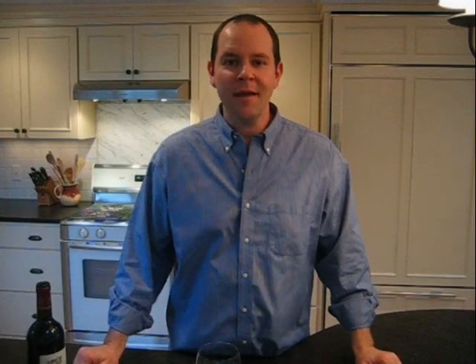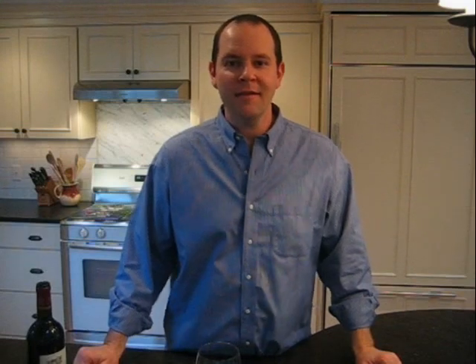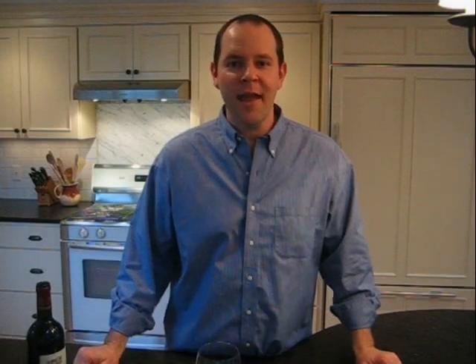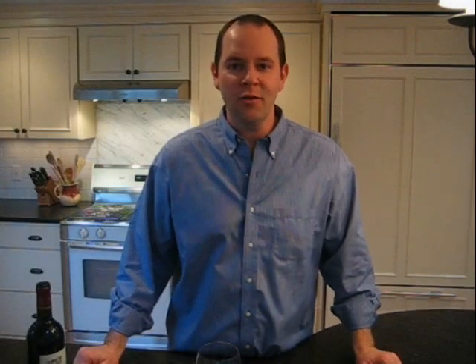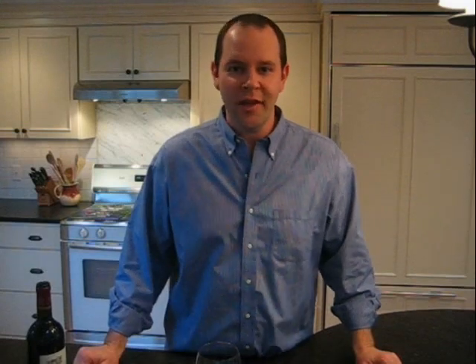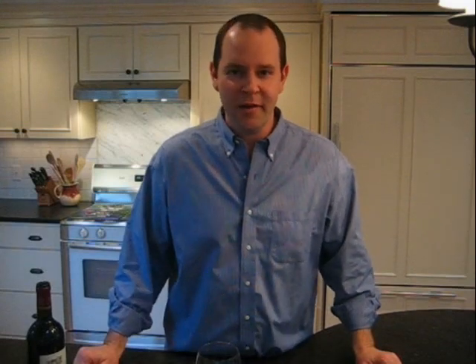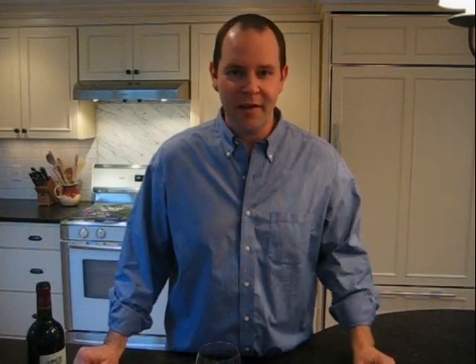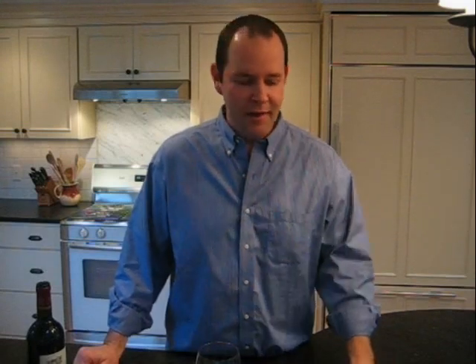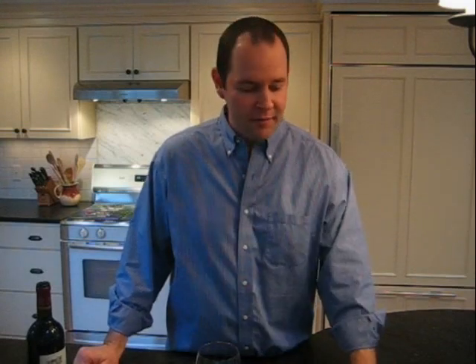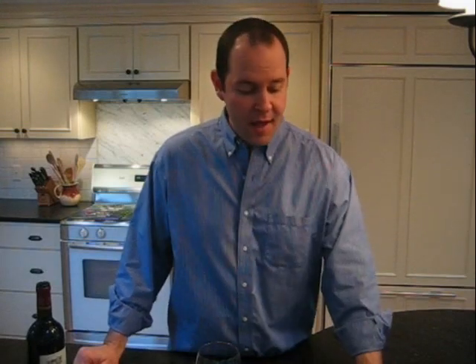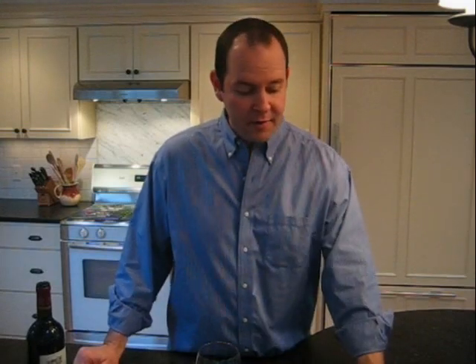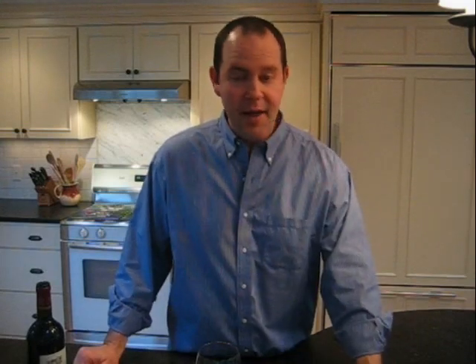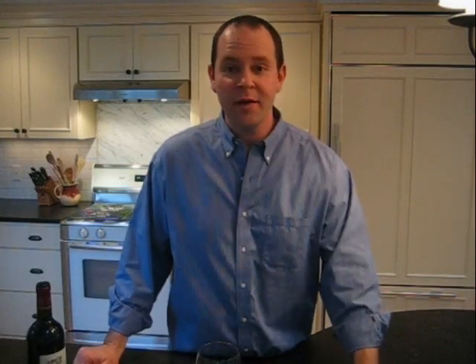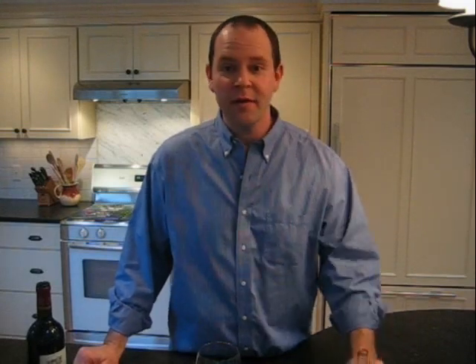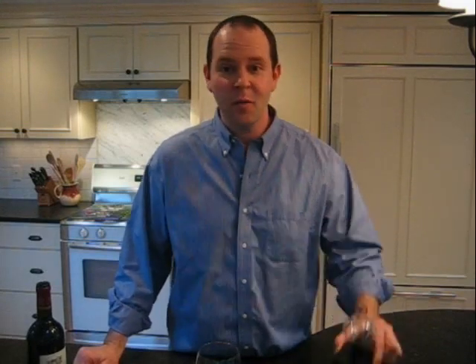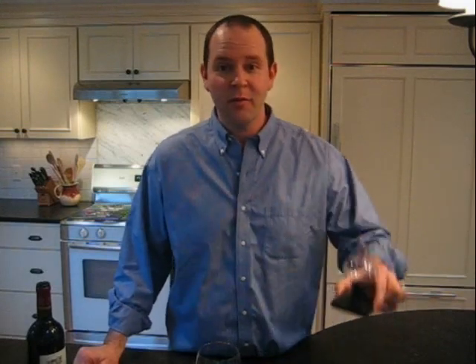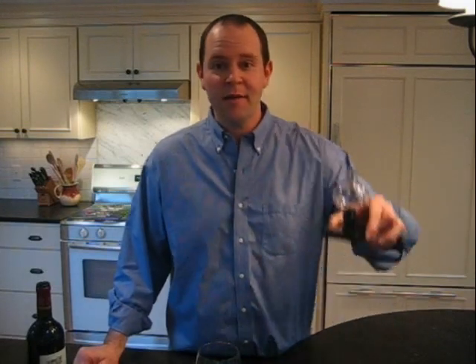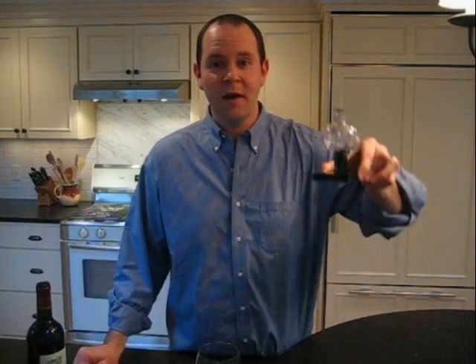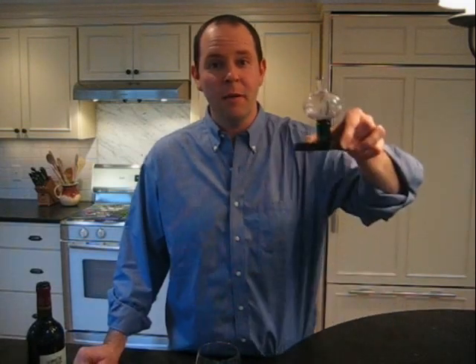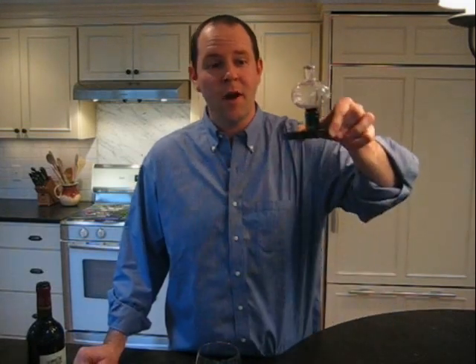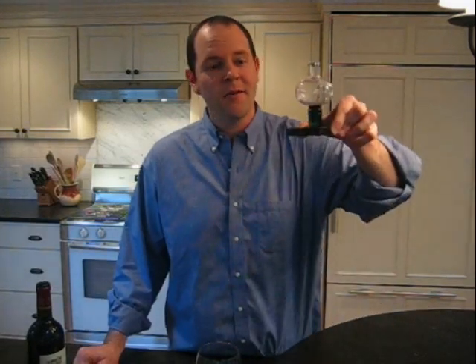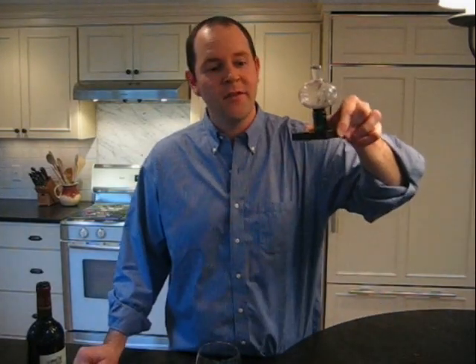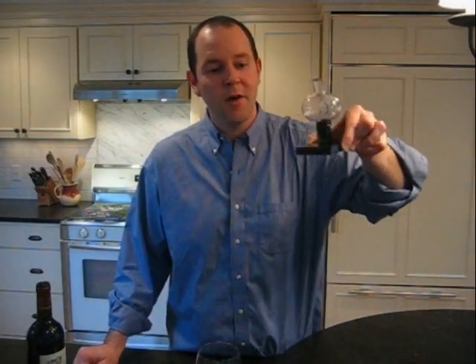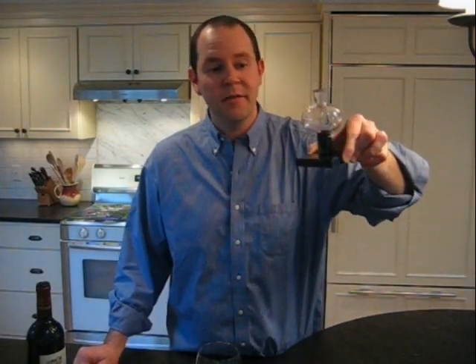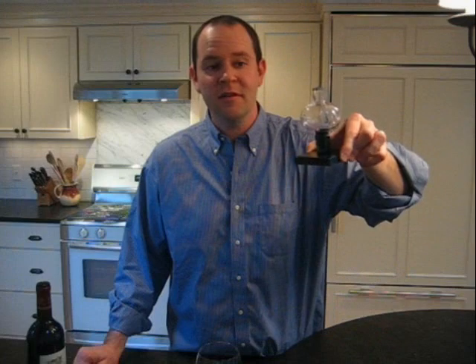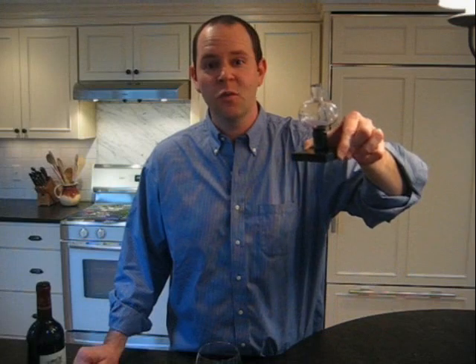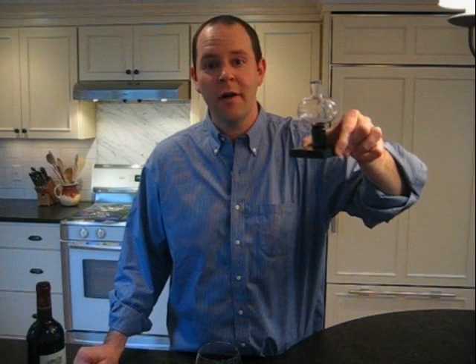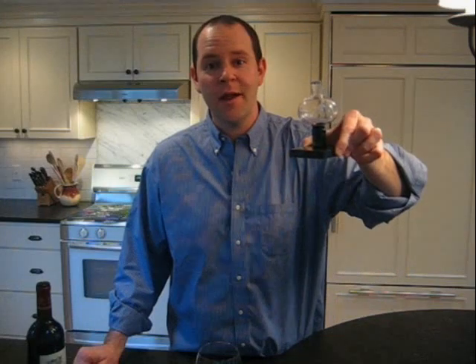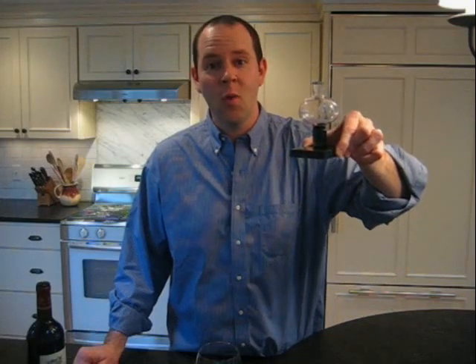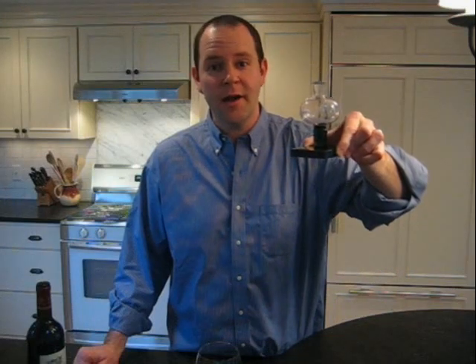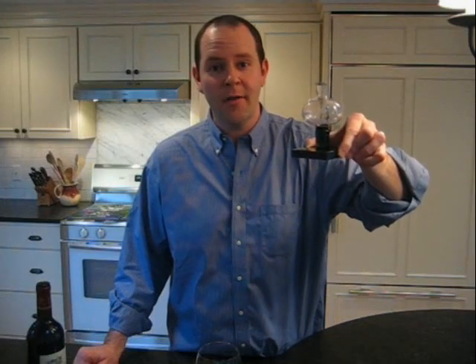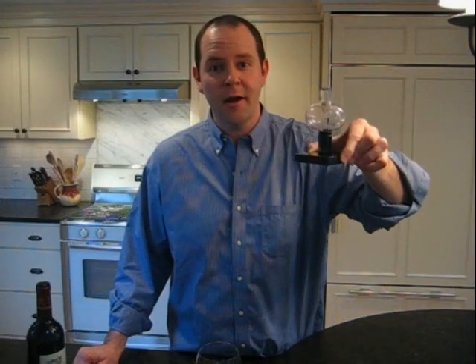Ask and you shall receive. Today on the Wellesley Wine Press, a product review of the Soiree Wine Aerator.